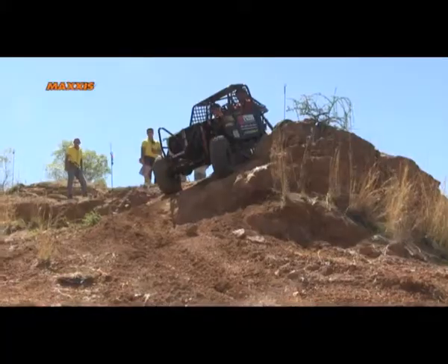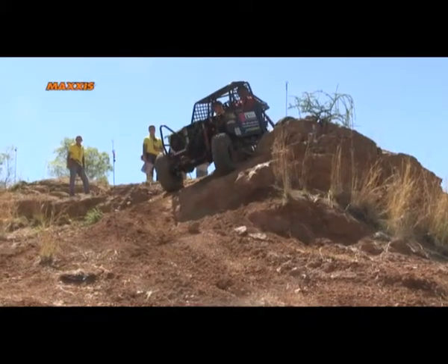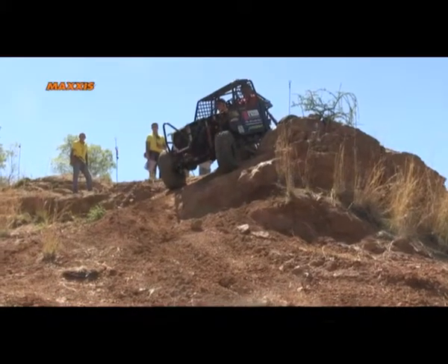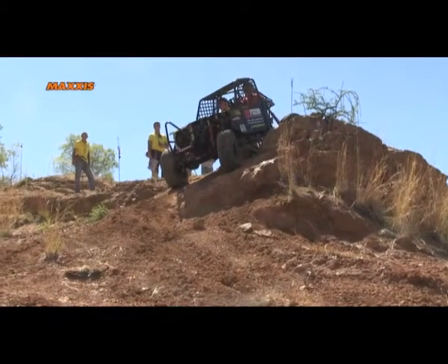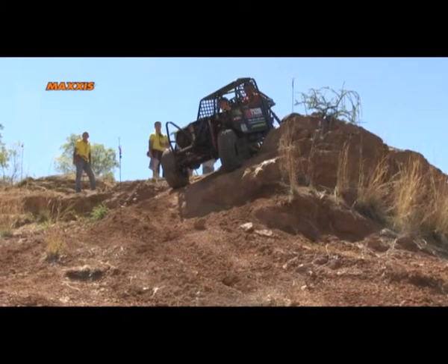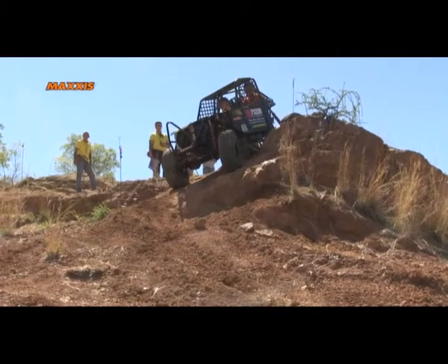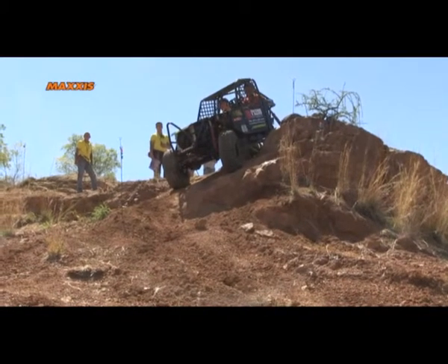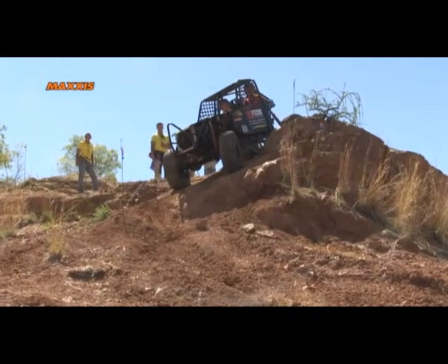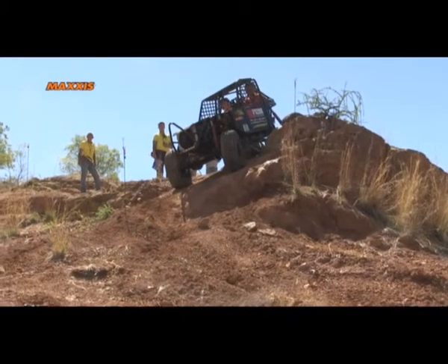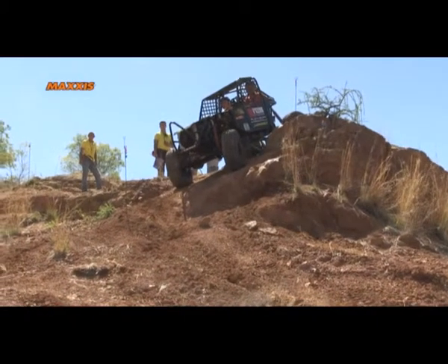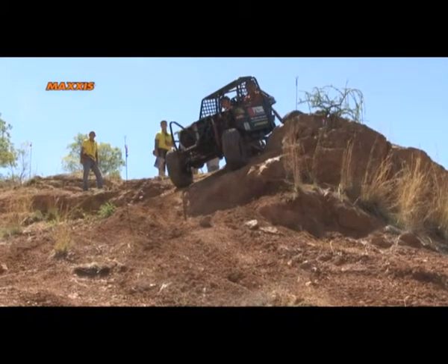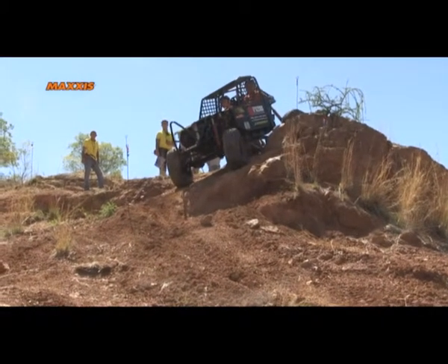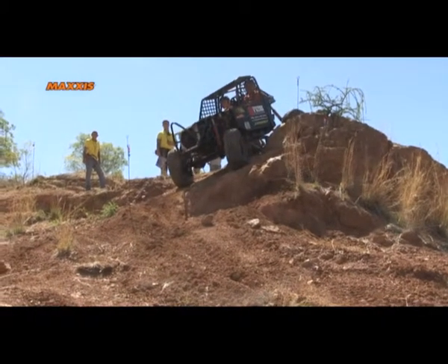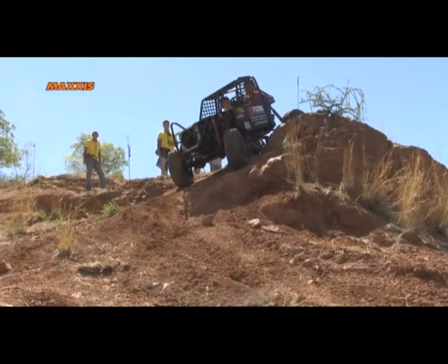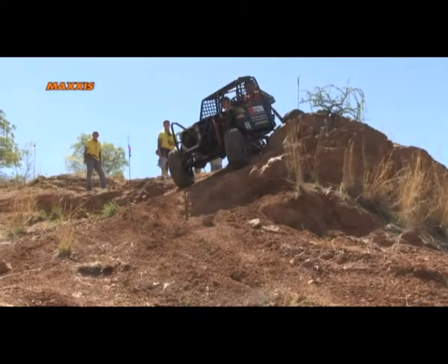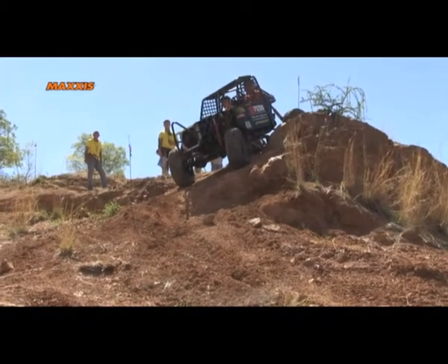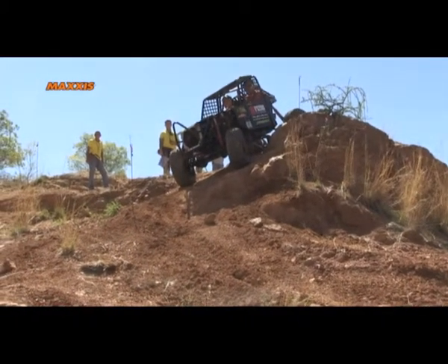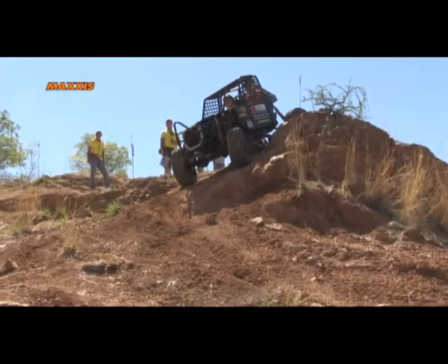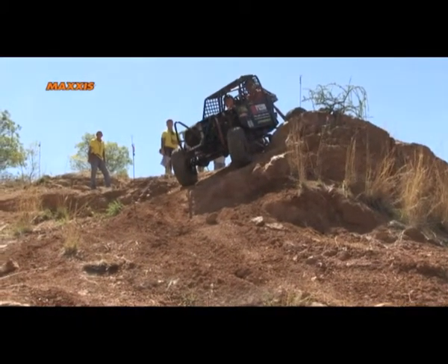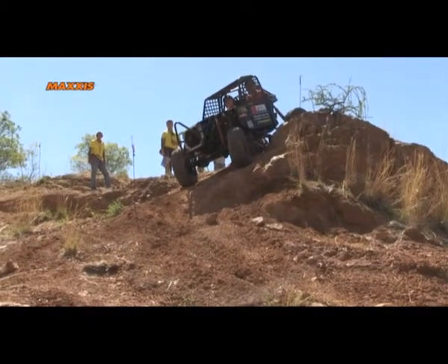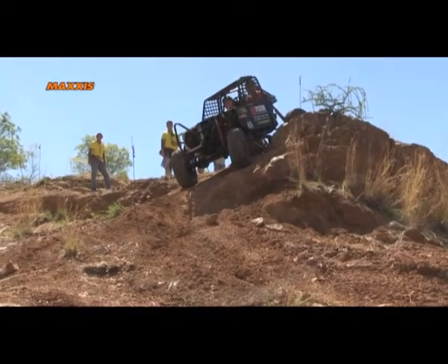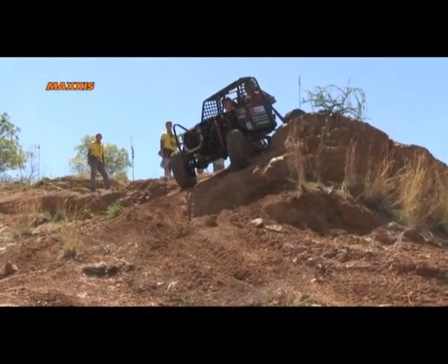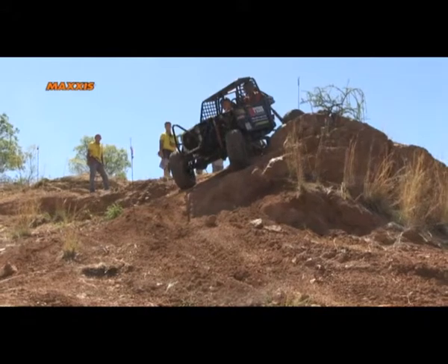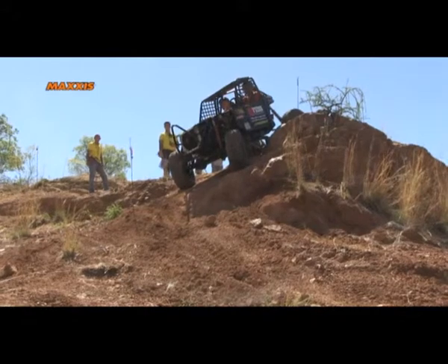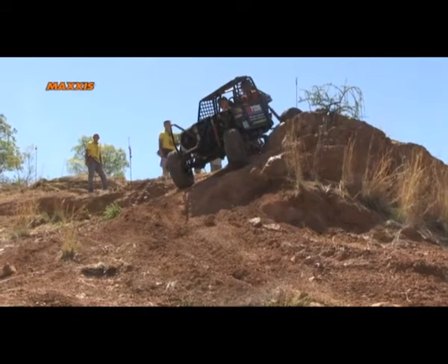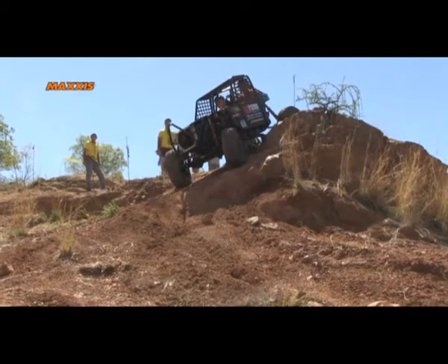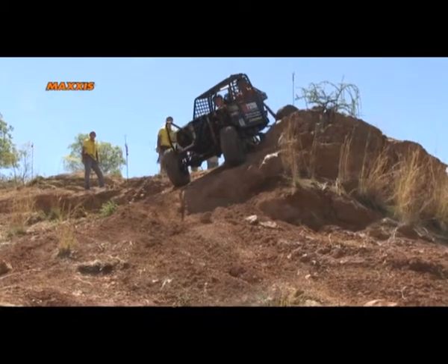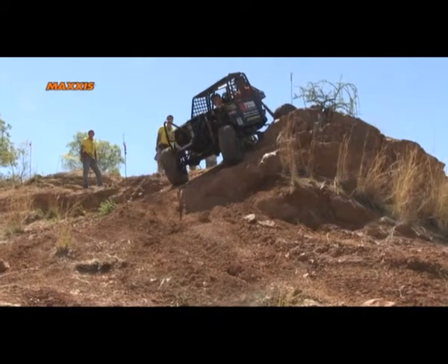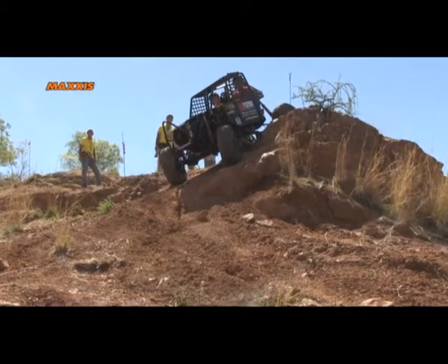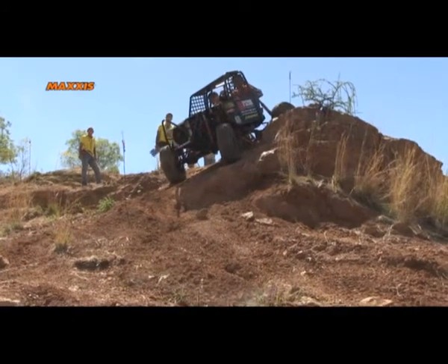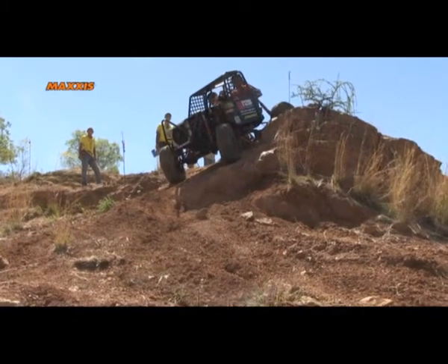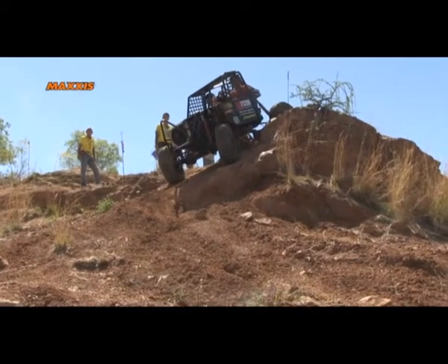Heading down the slope at an angle, taking their time.